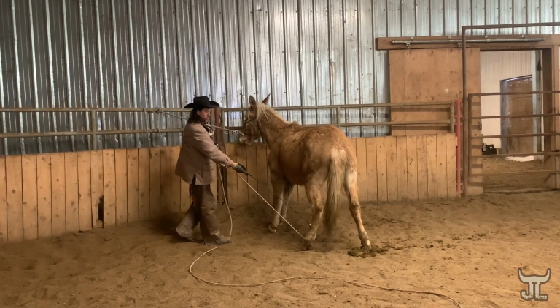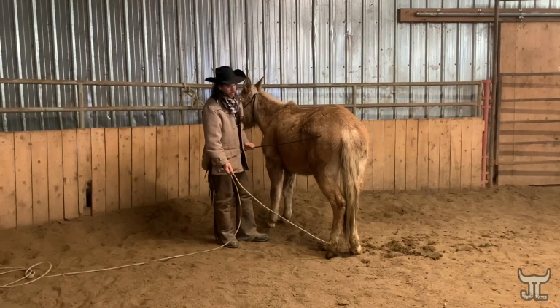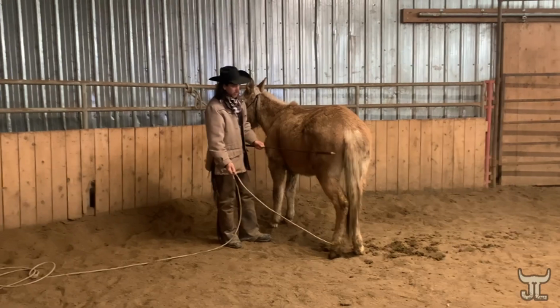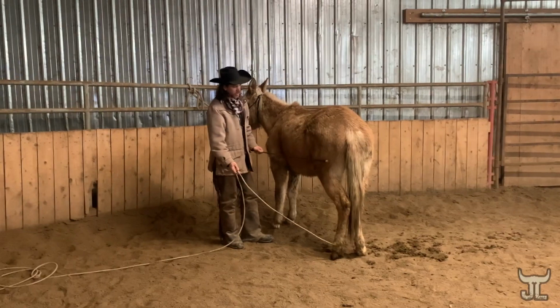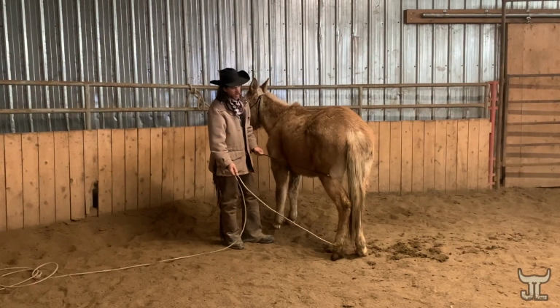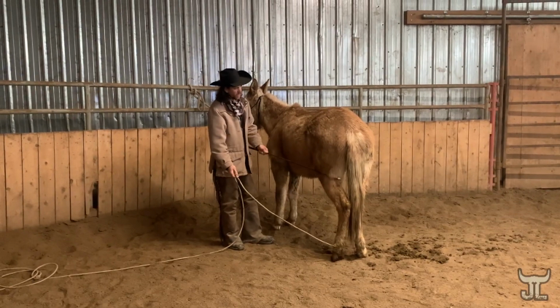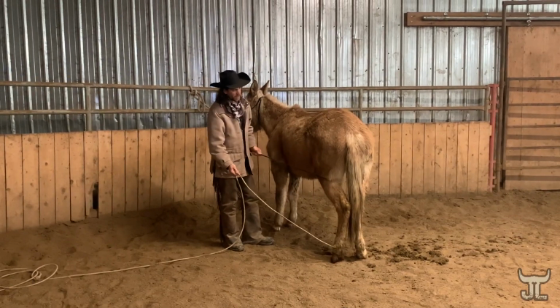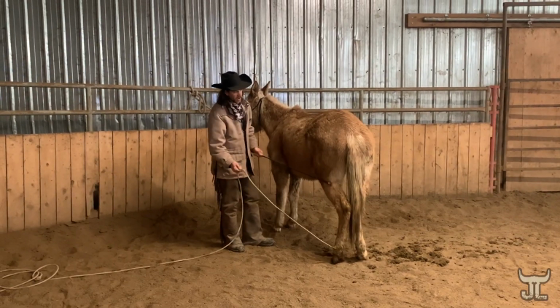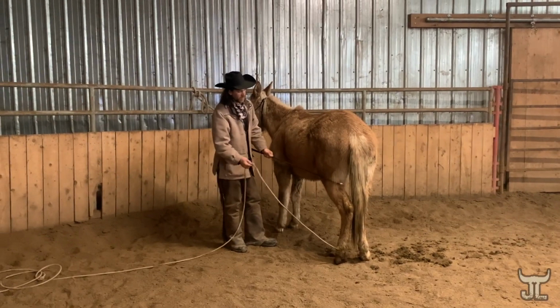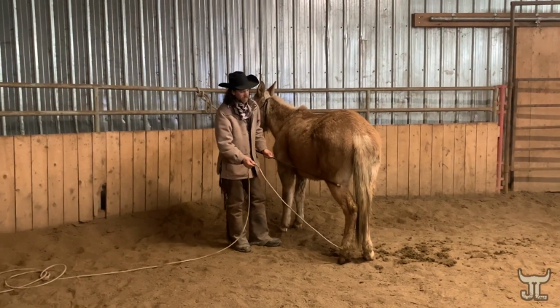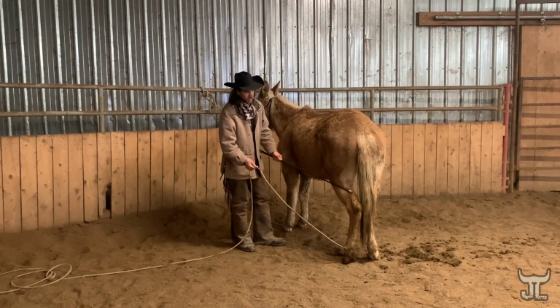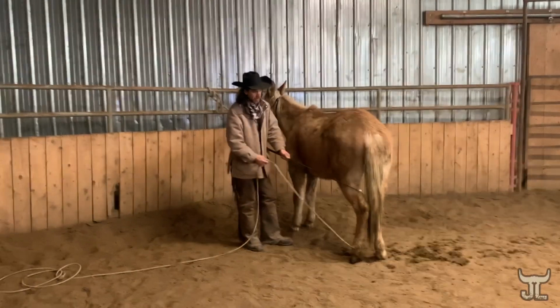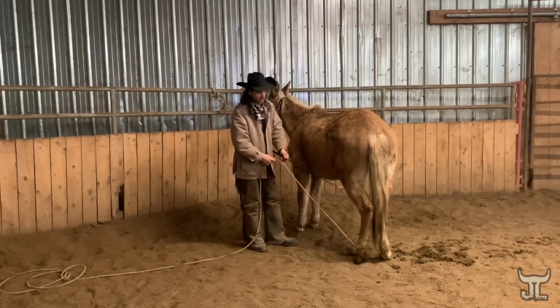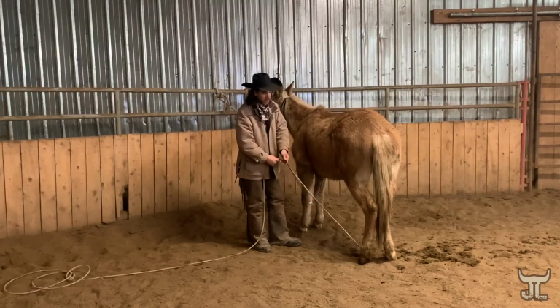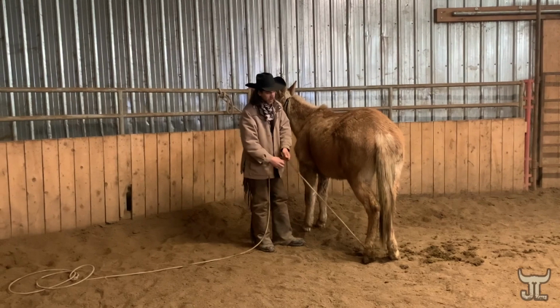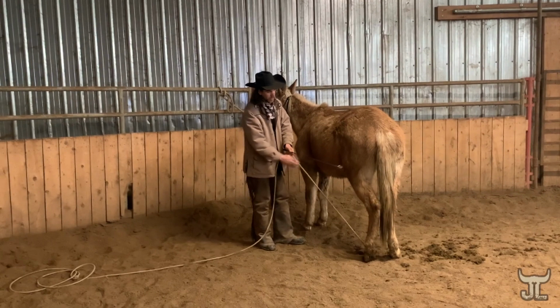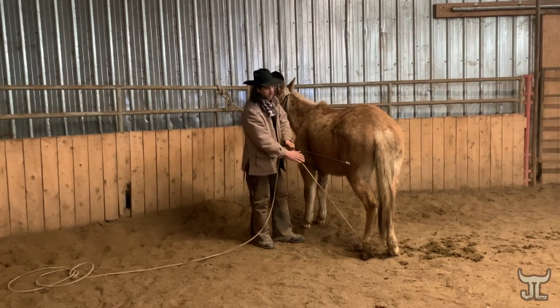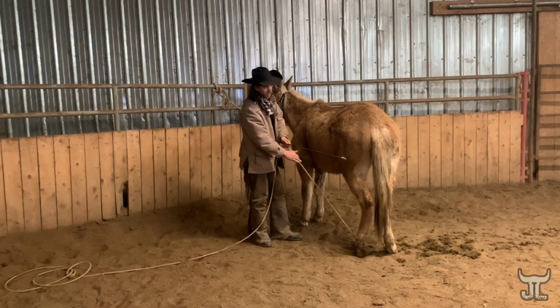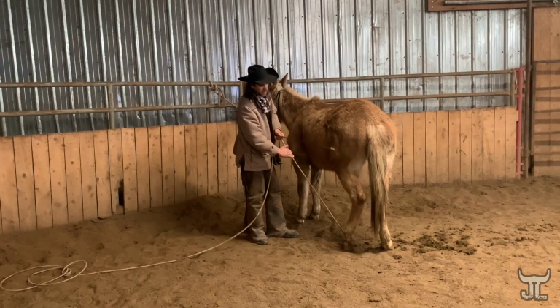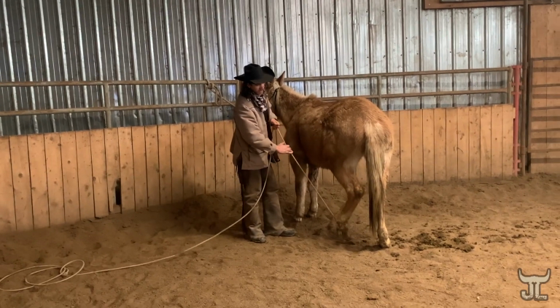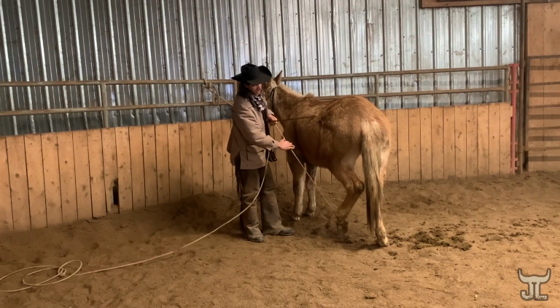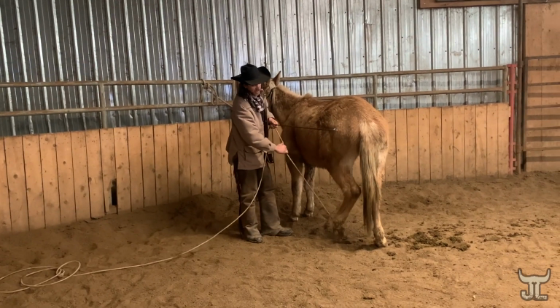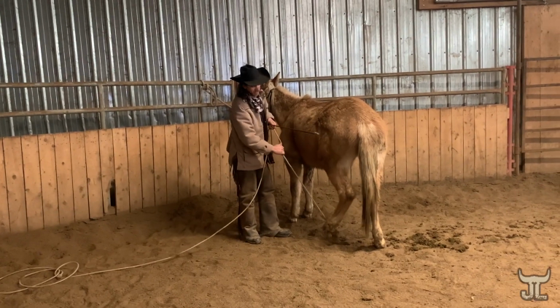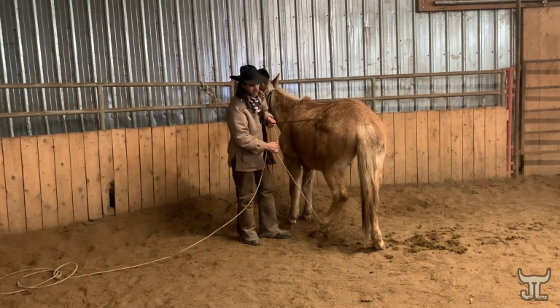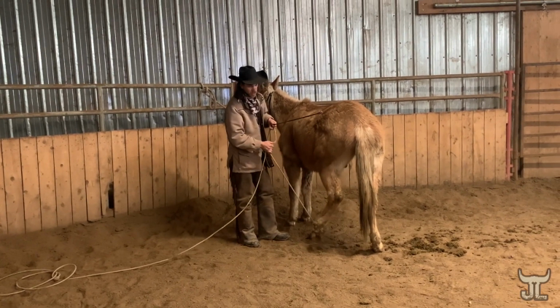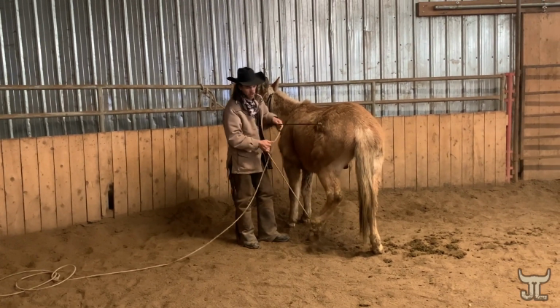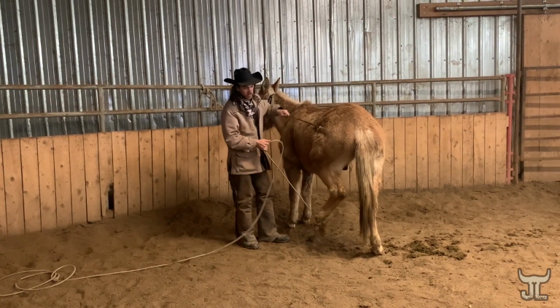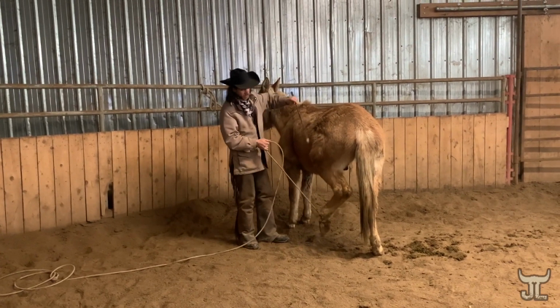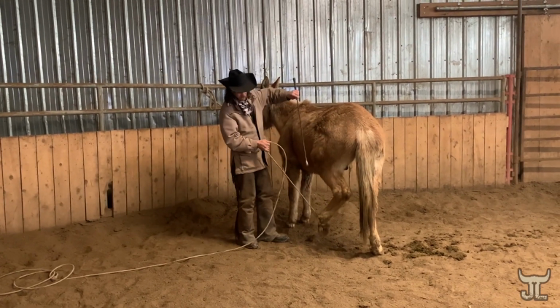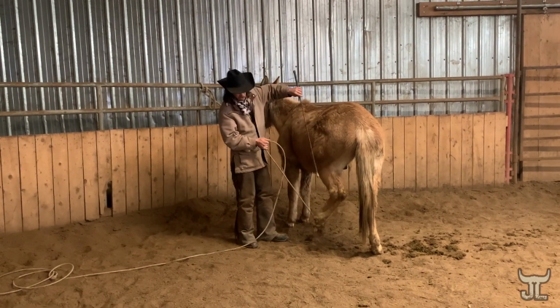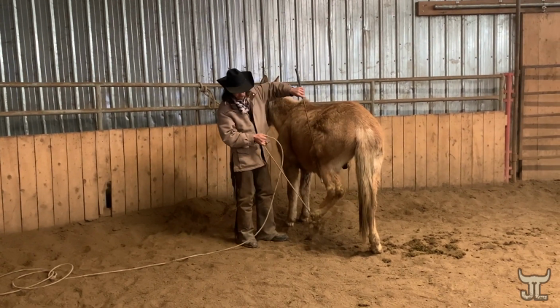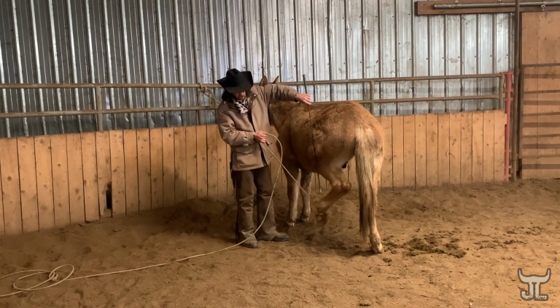We're just going to have to gradually build up to grabbing that foot, even though we were doing it yesterday.